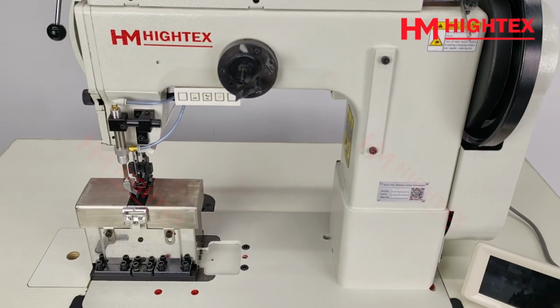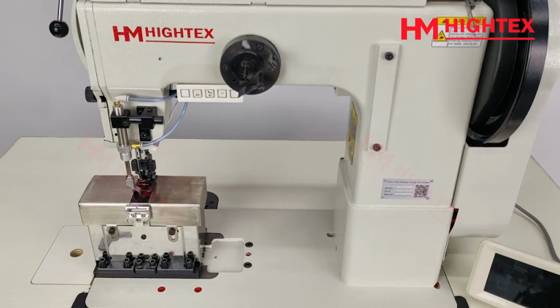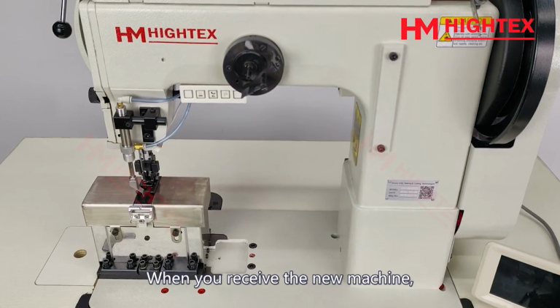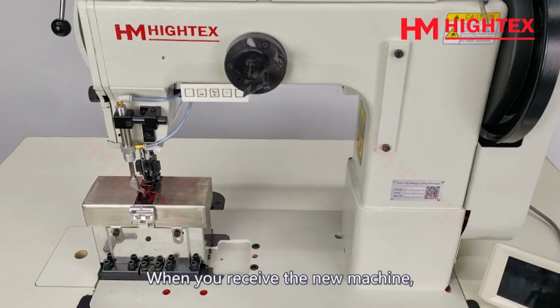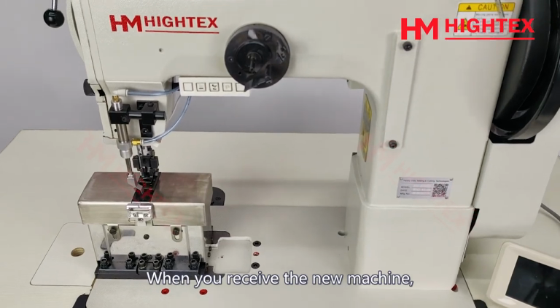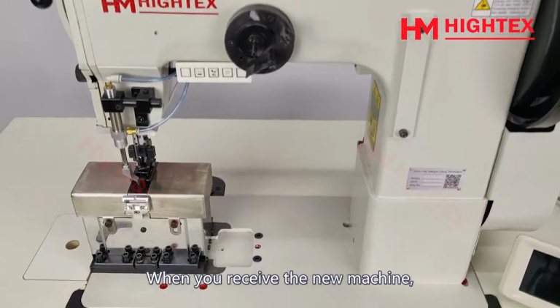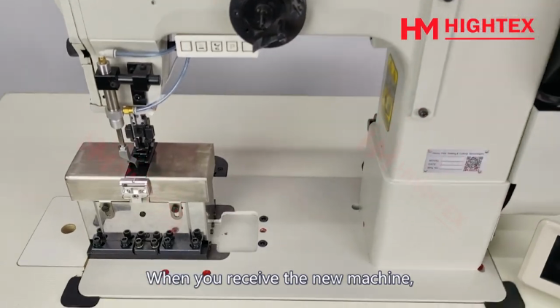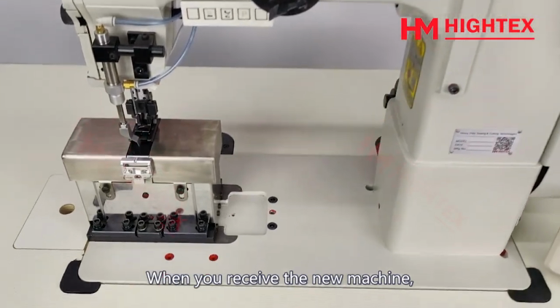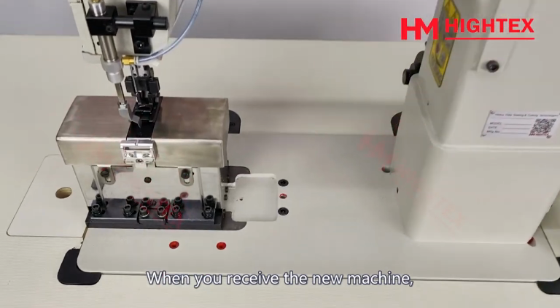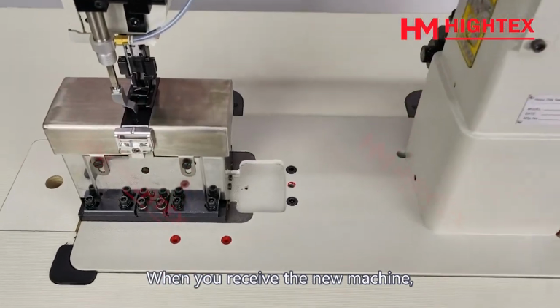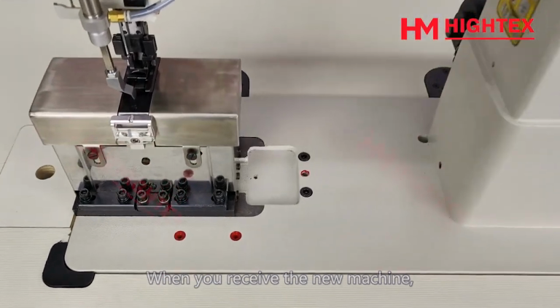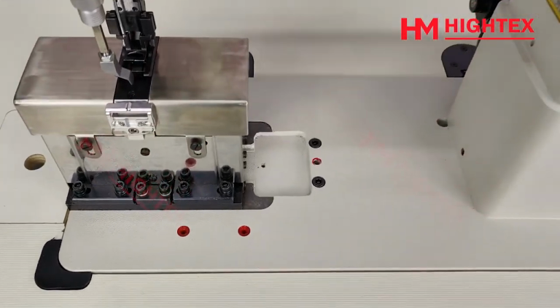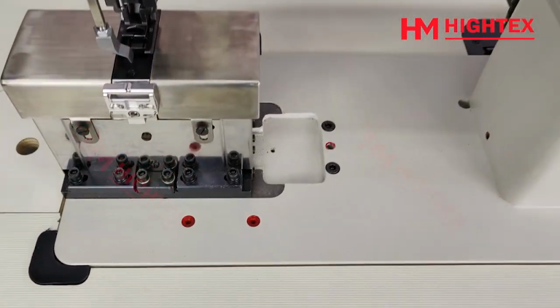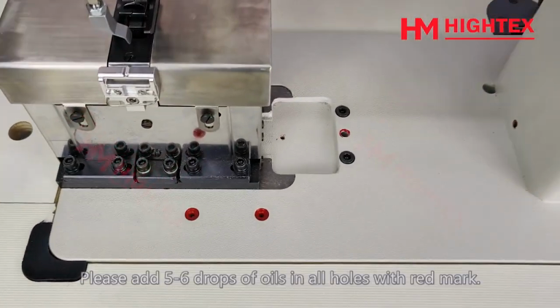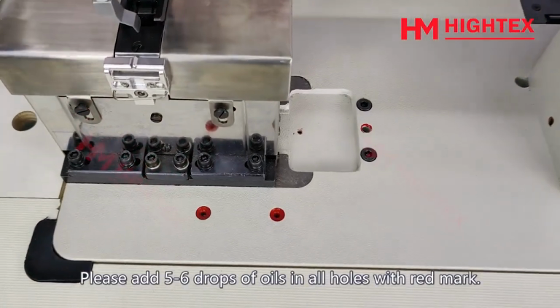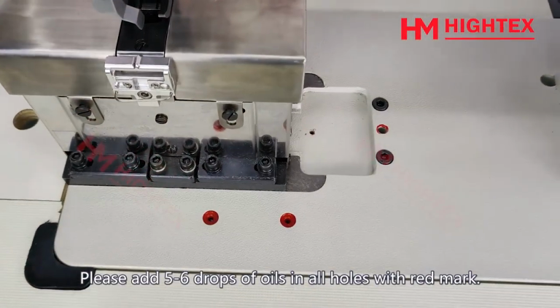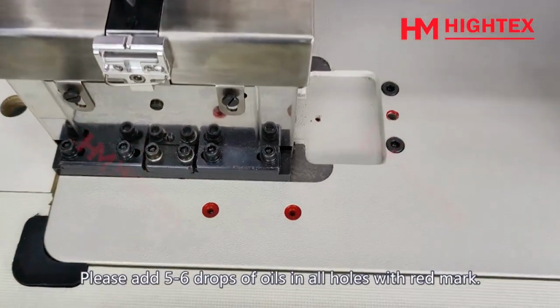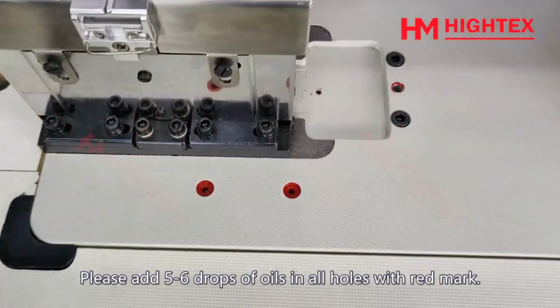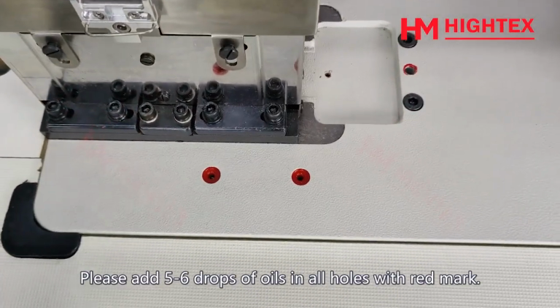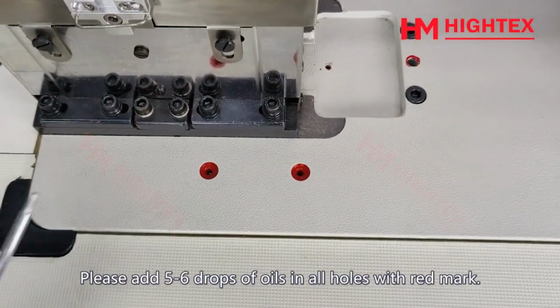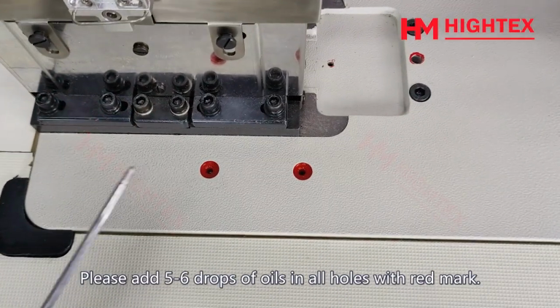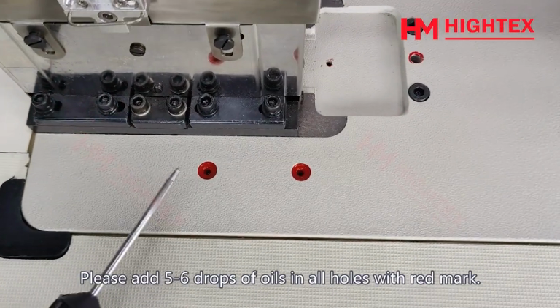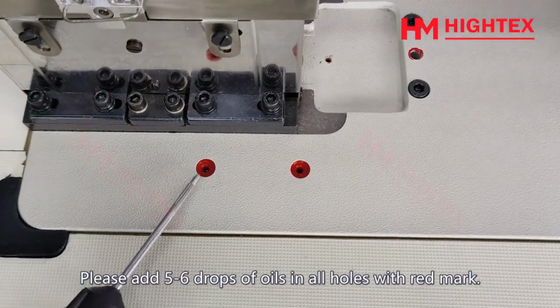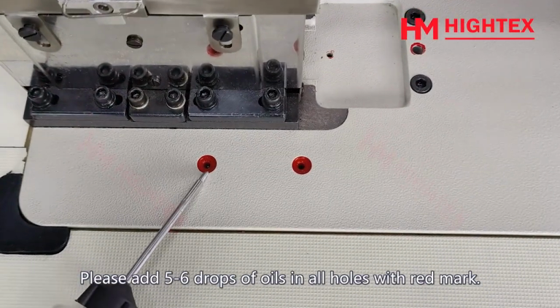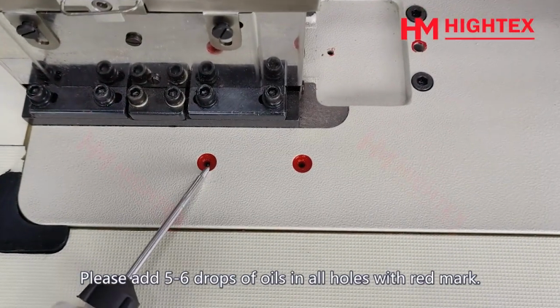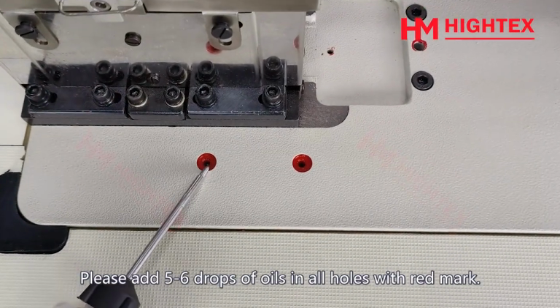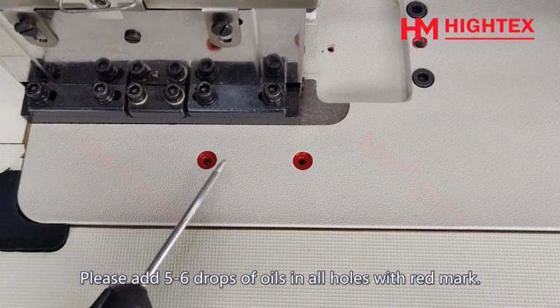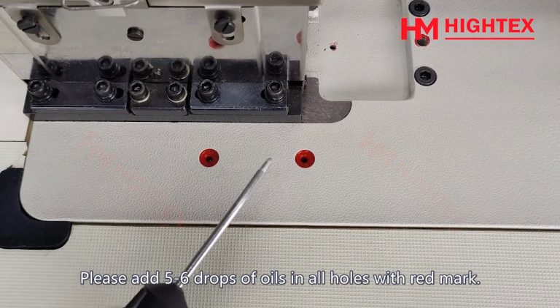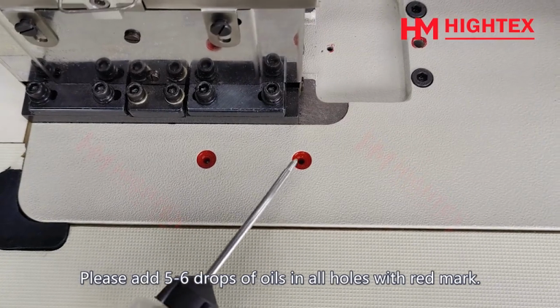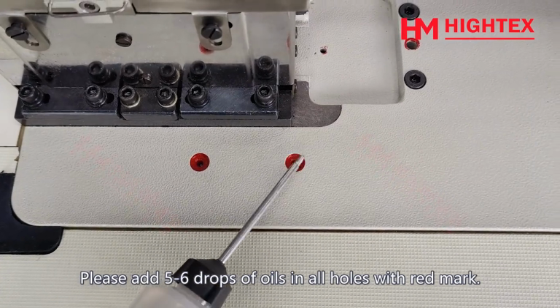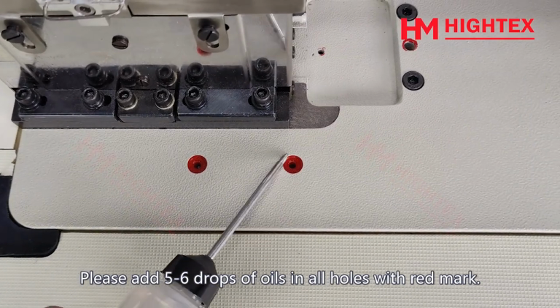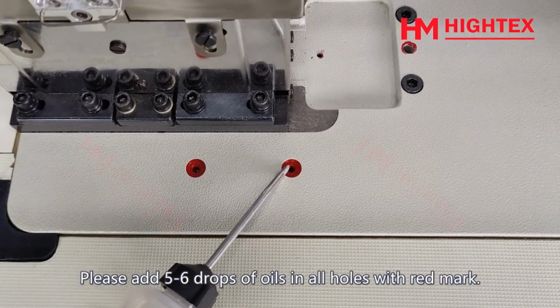When you receive the new machine, please add 5 to 6 drops of oil in all holes marked with a red mark.